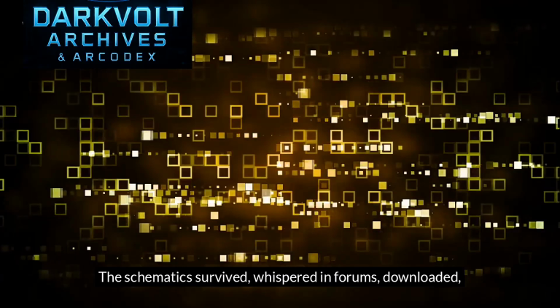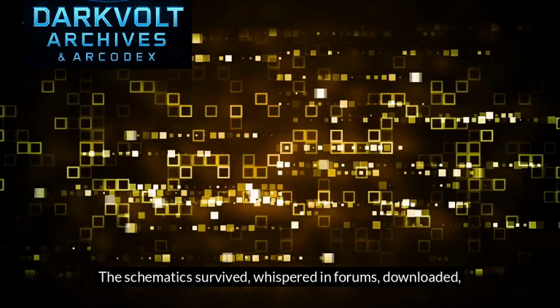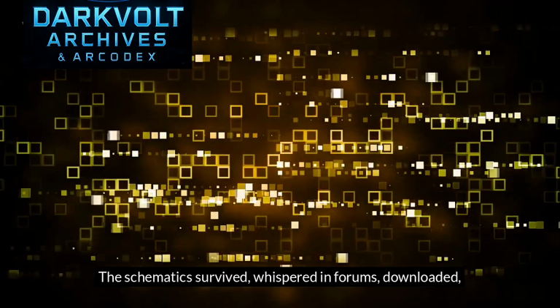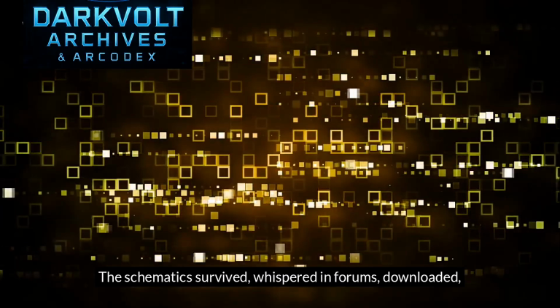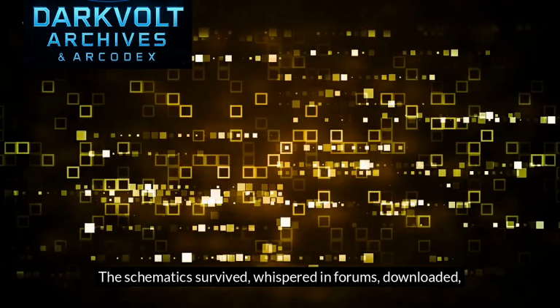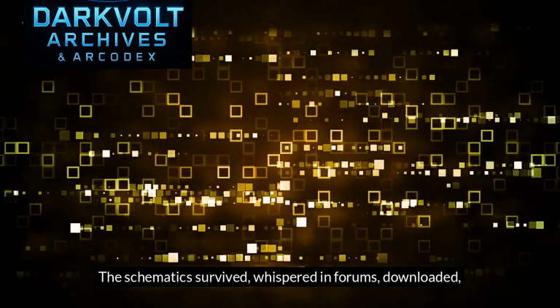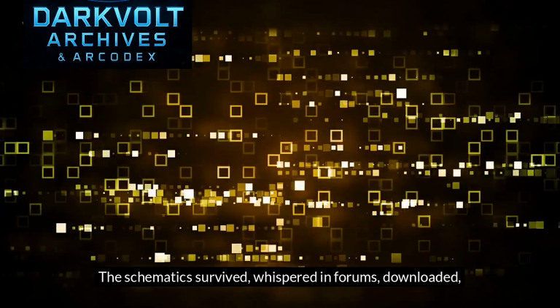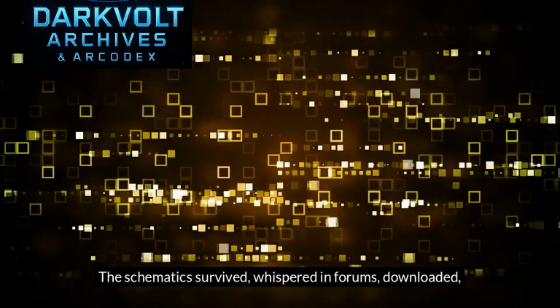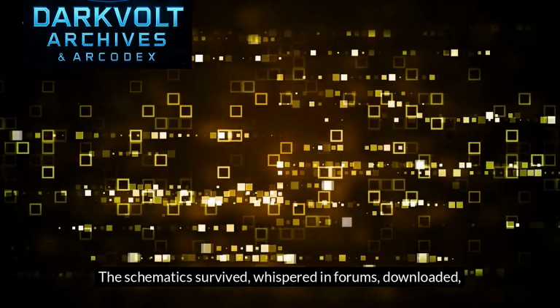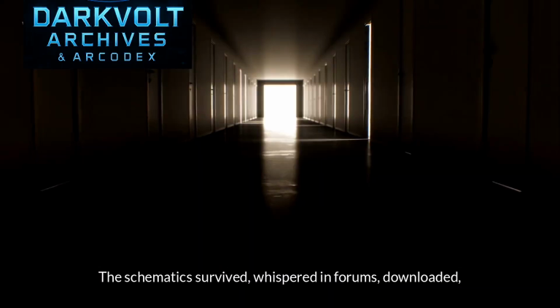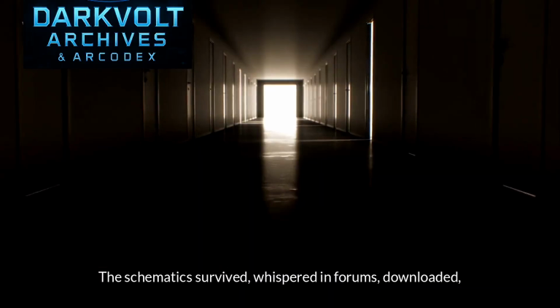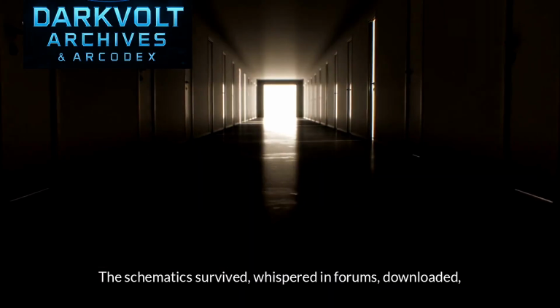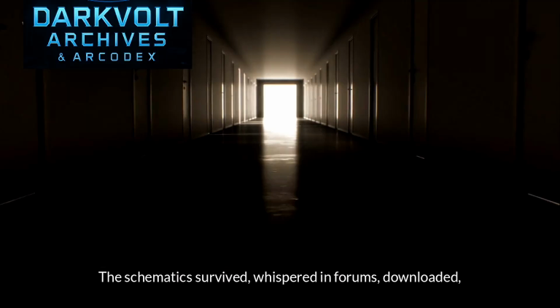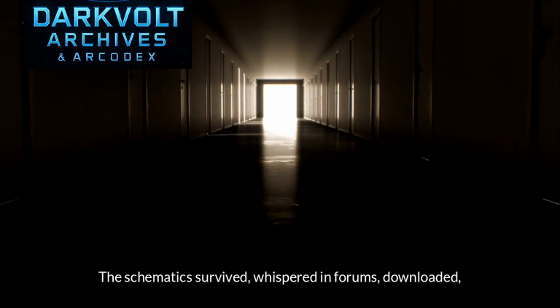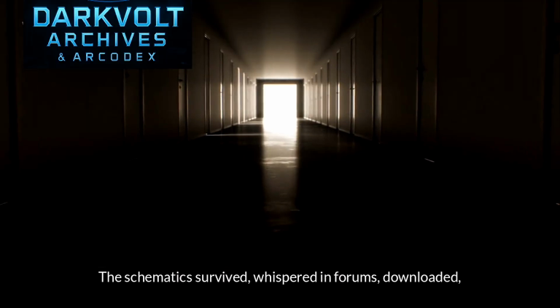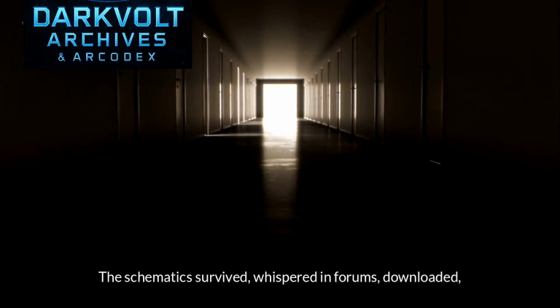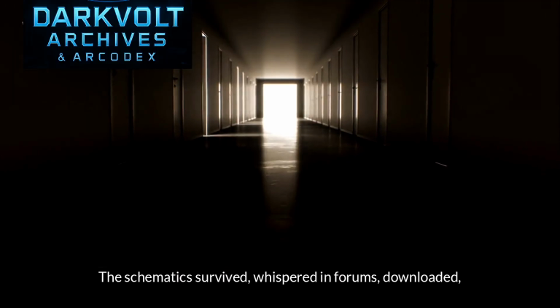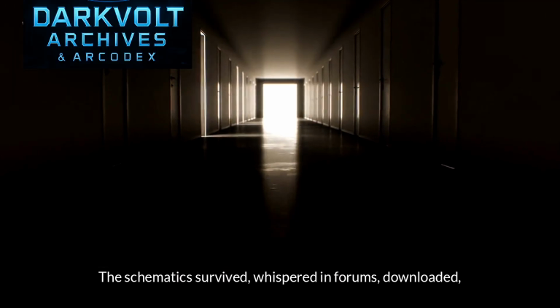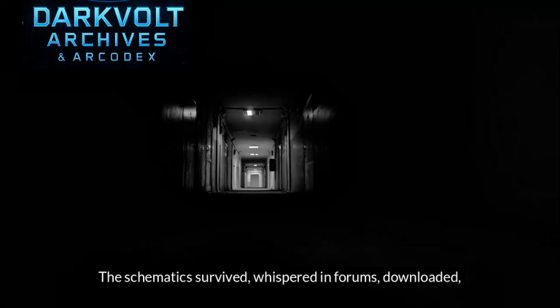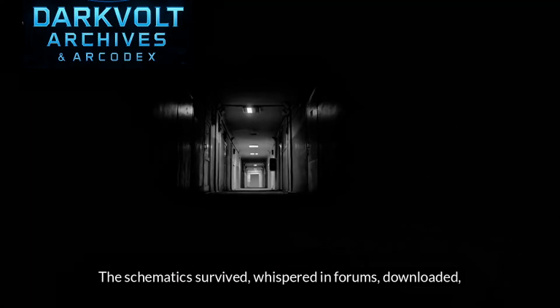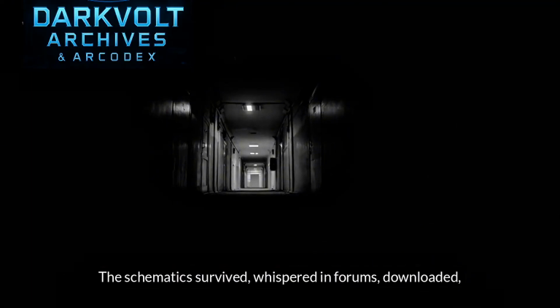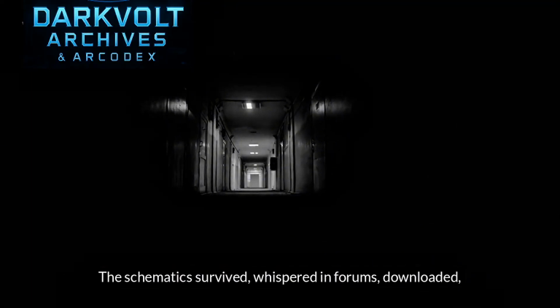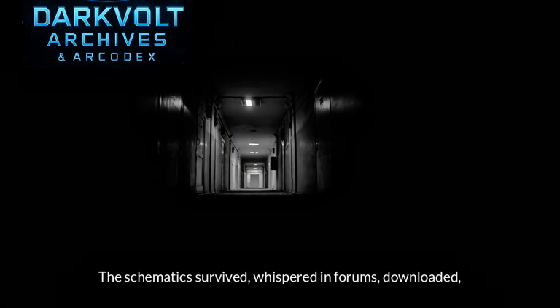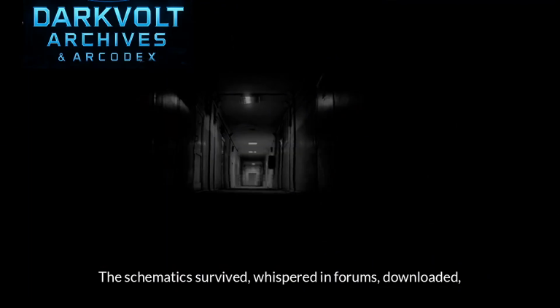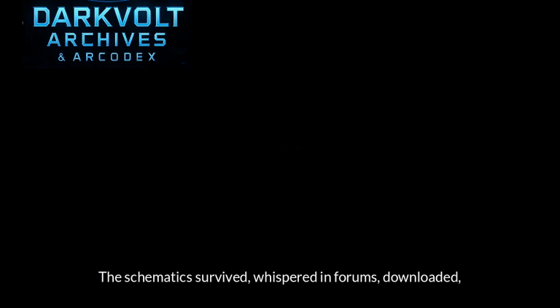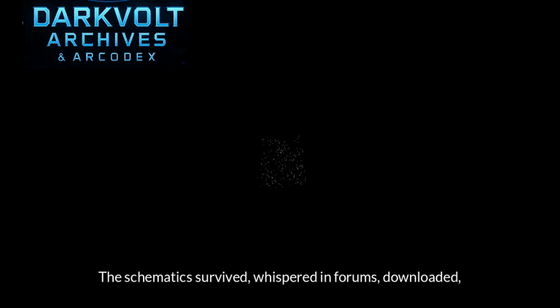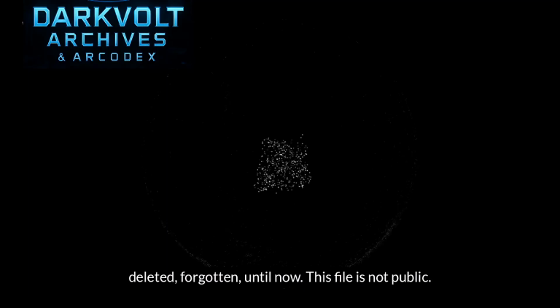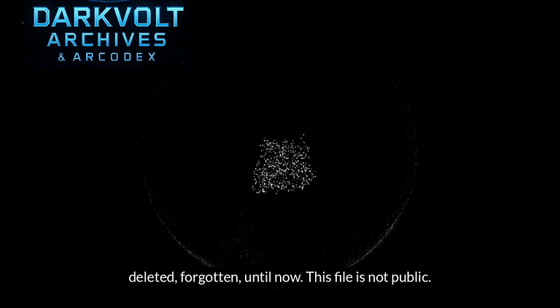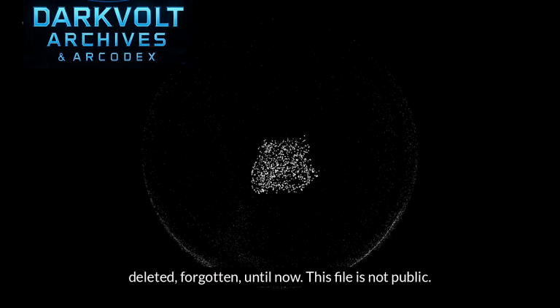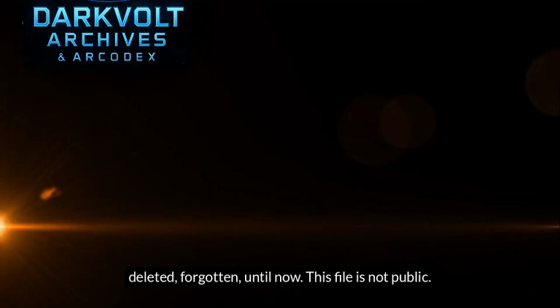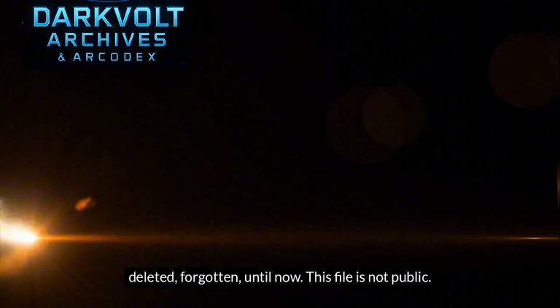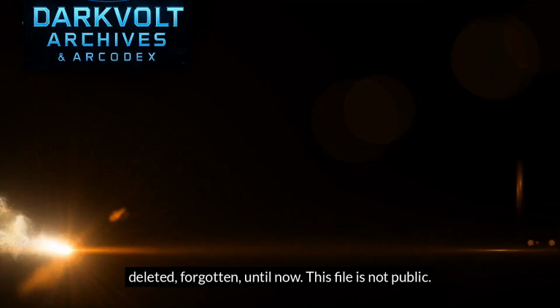The schematics survived, whispered in forums, downloaded, deleted, forgotten.